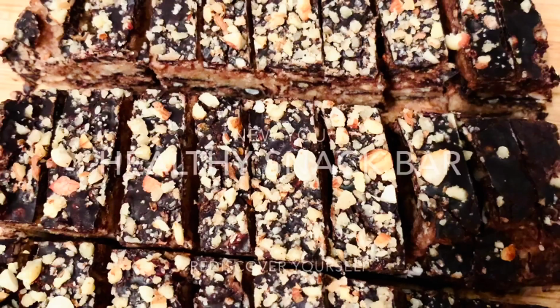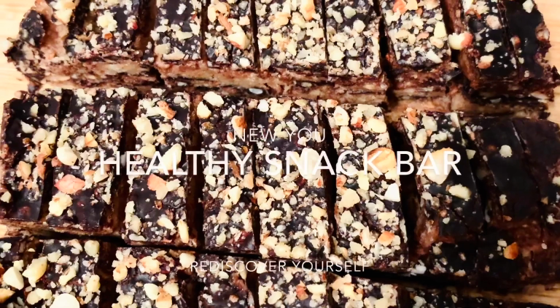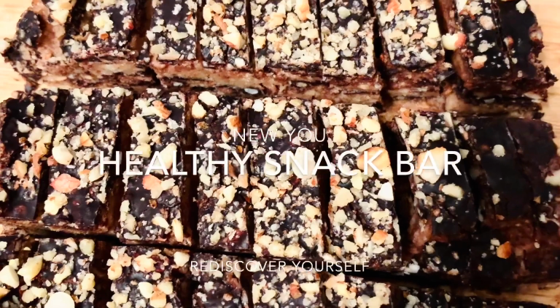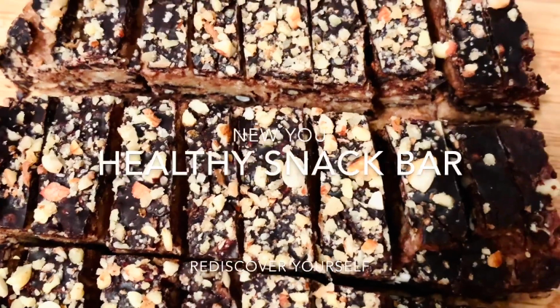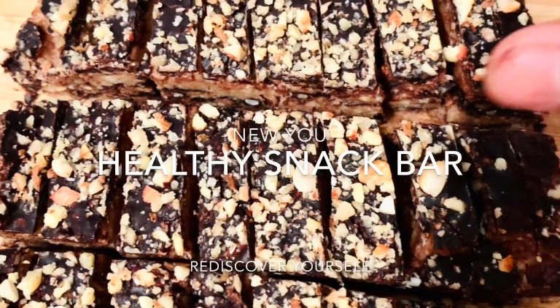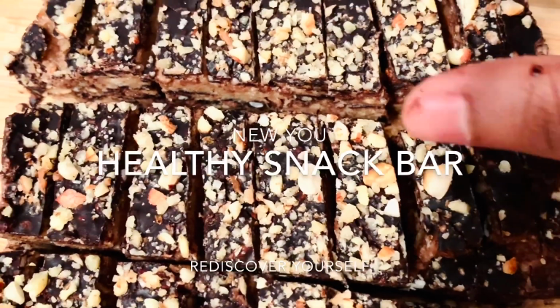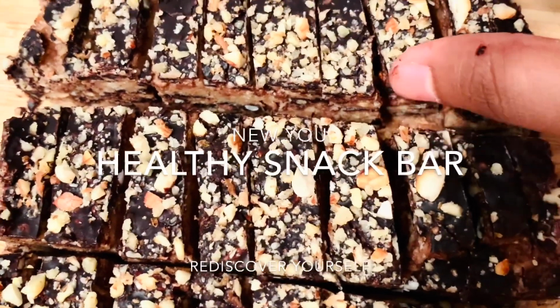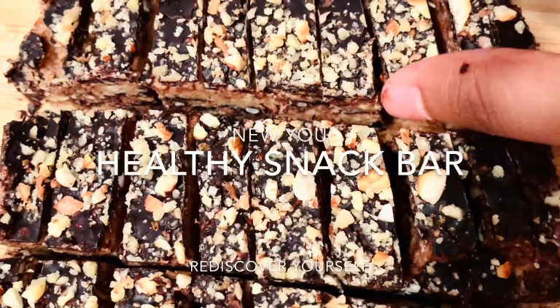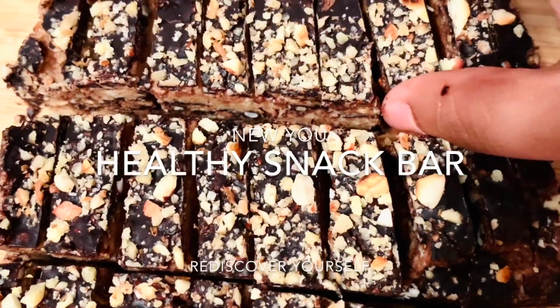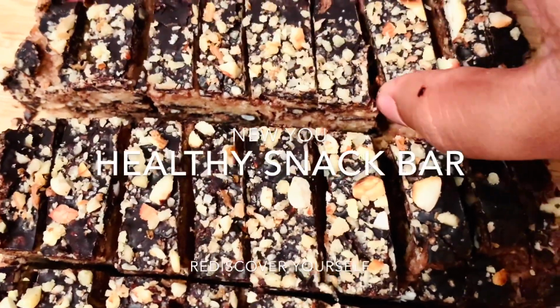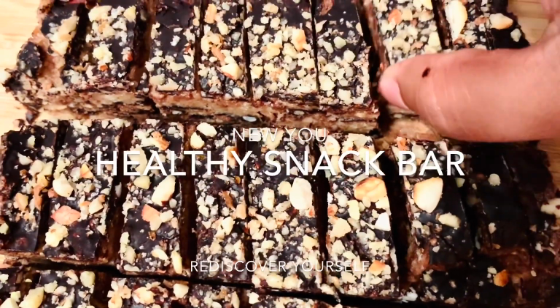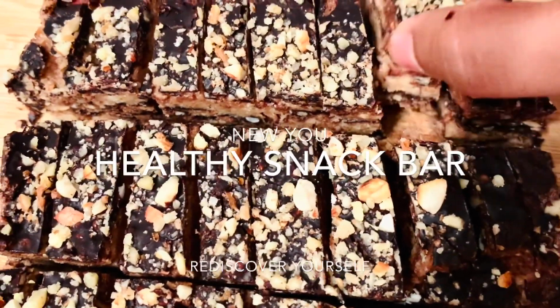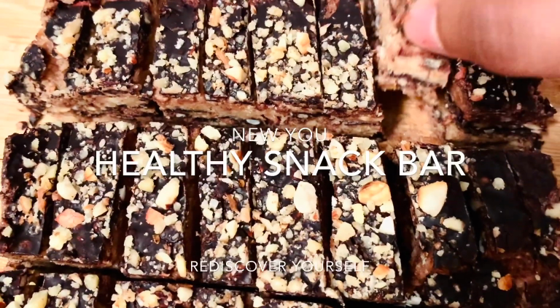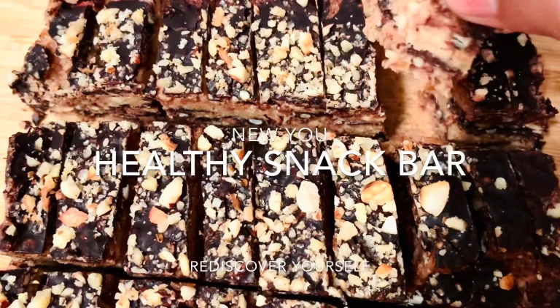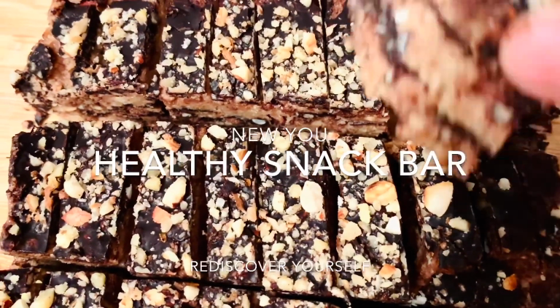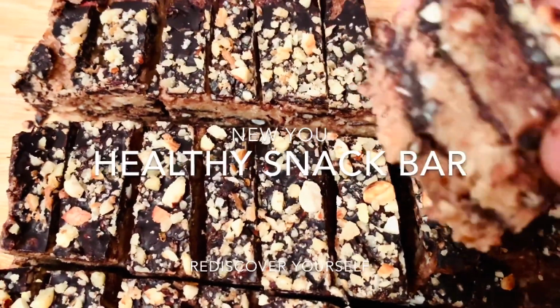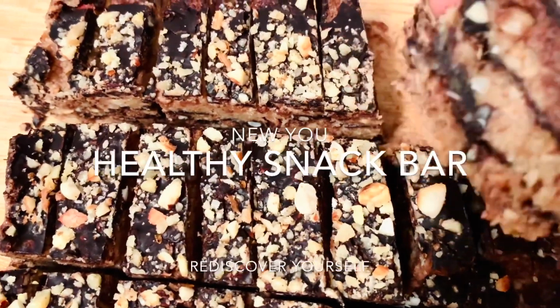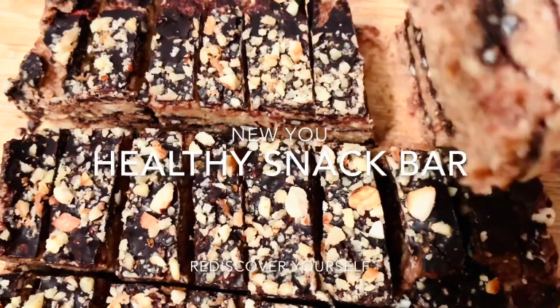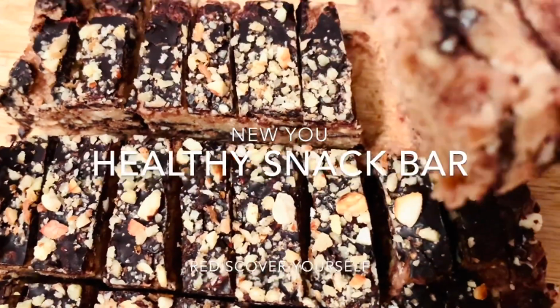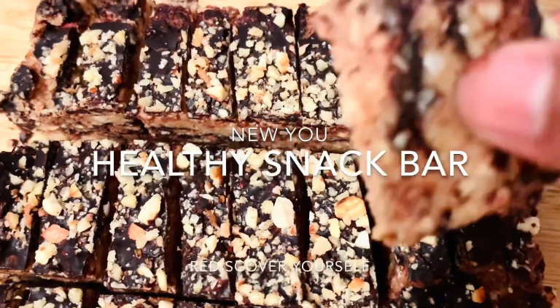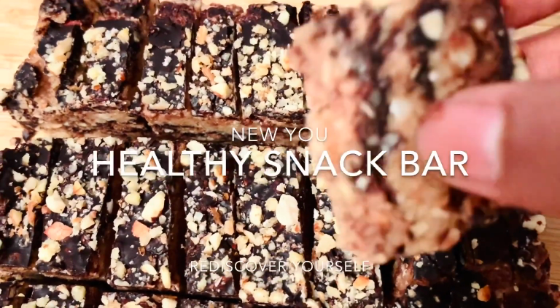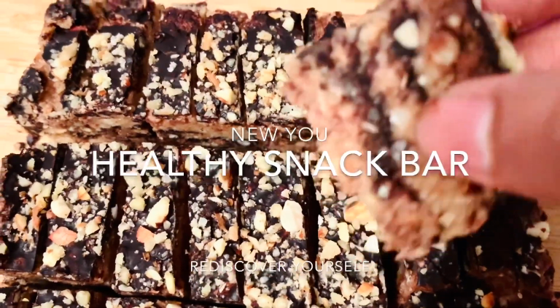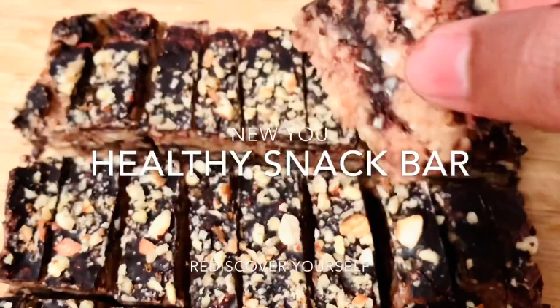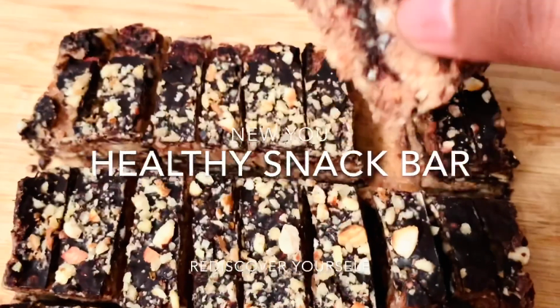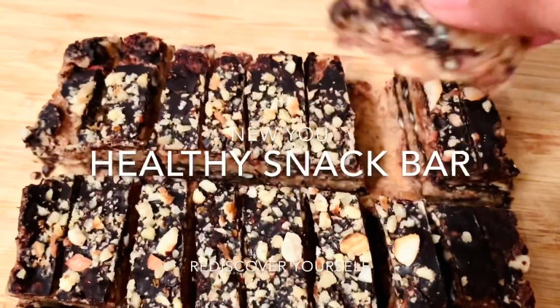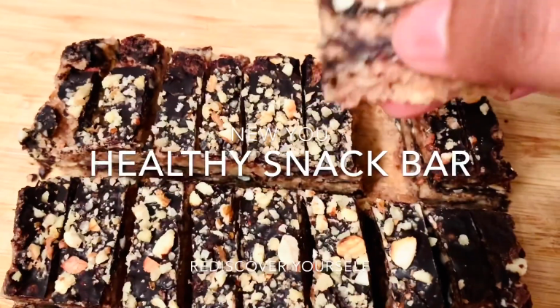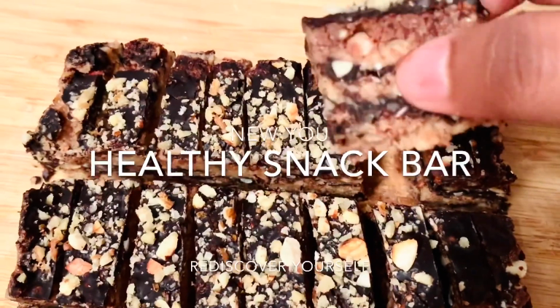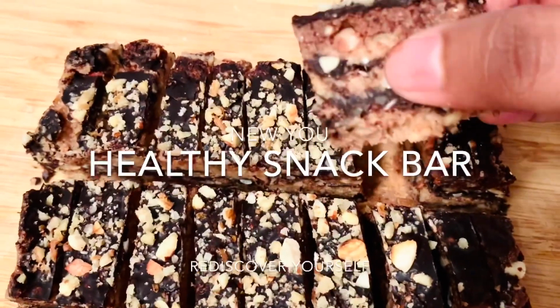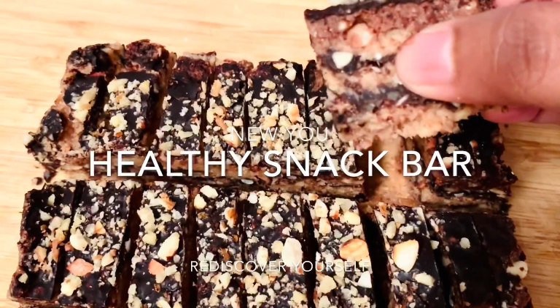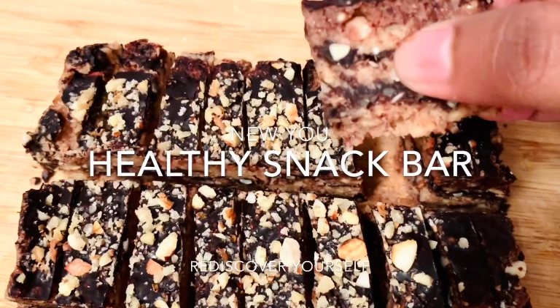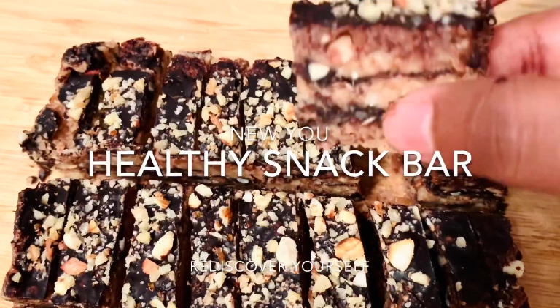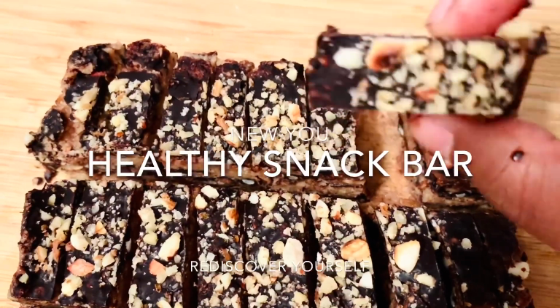Hello everyone, welcome to our channel, New You, Rediscover Yourself. Today we are going to do a healthy snack bar, protein bar or cheese.